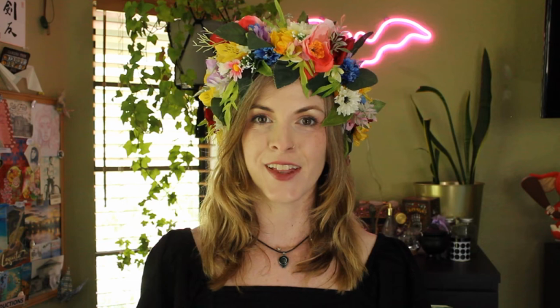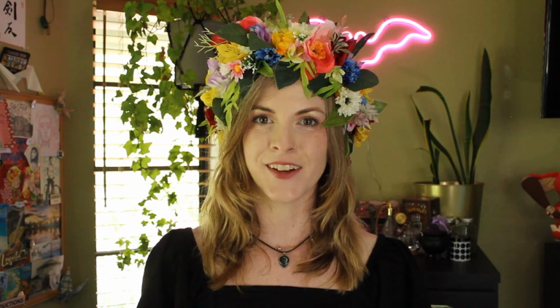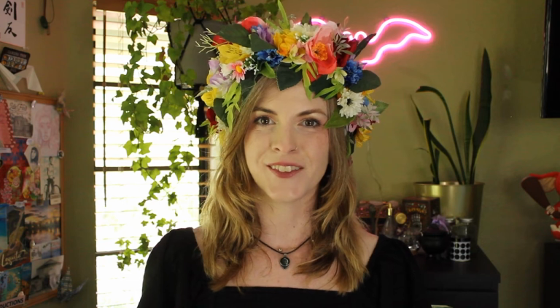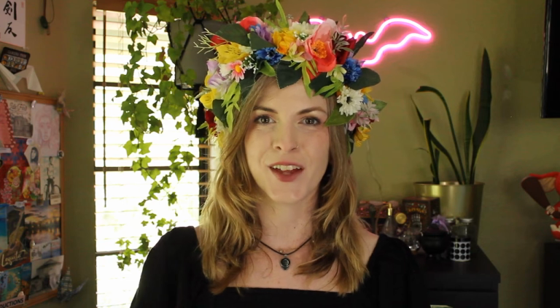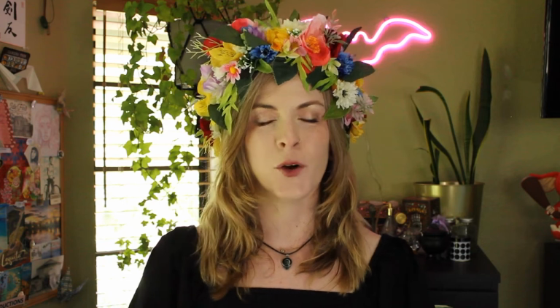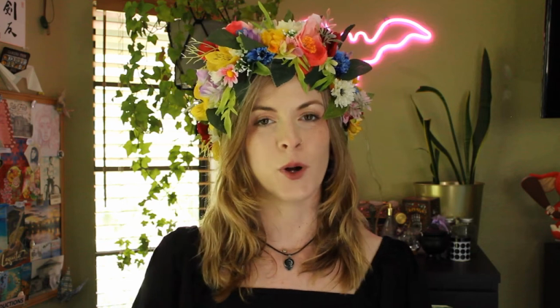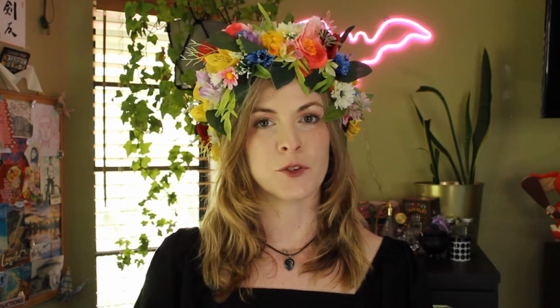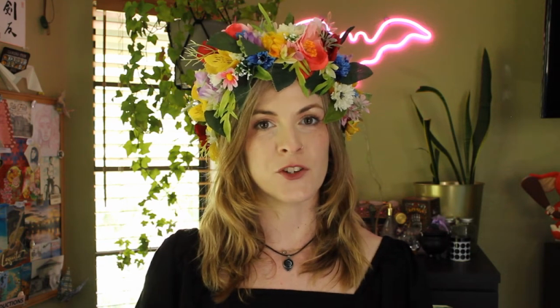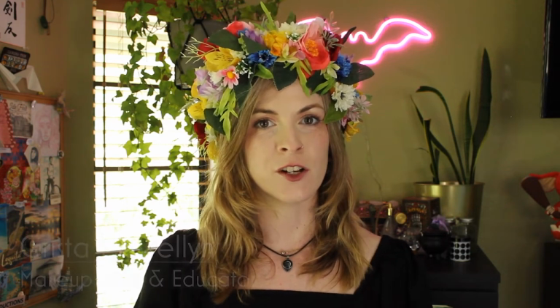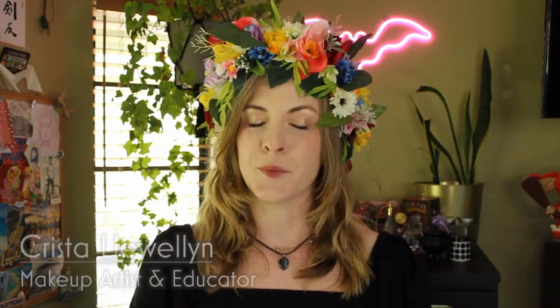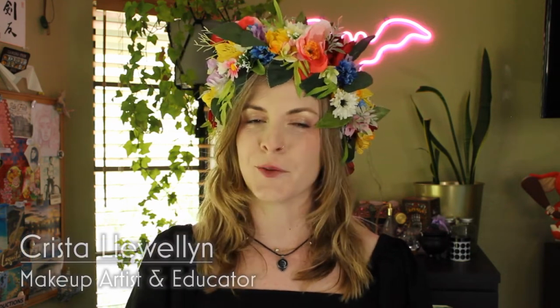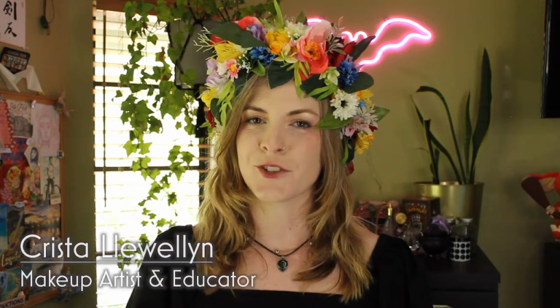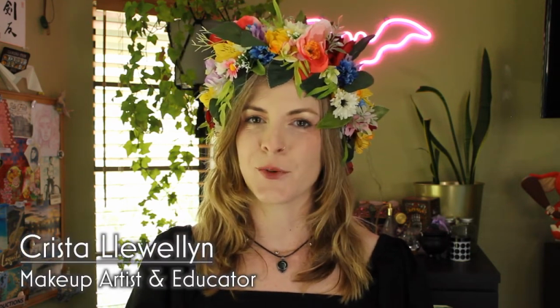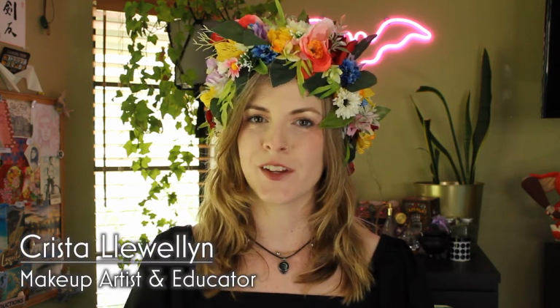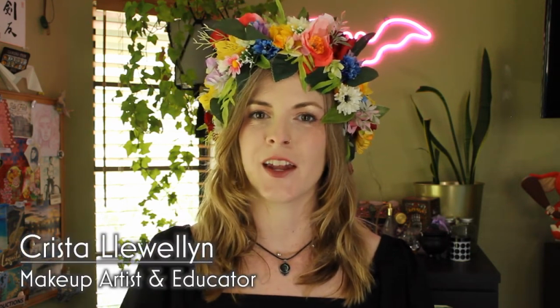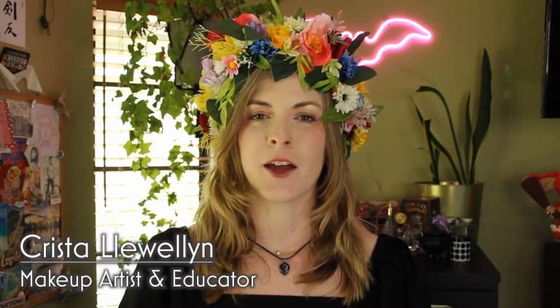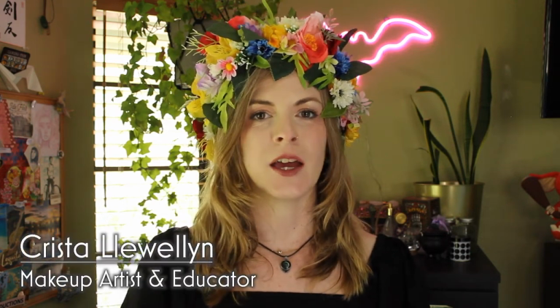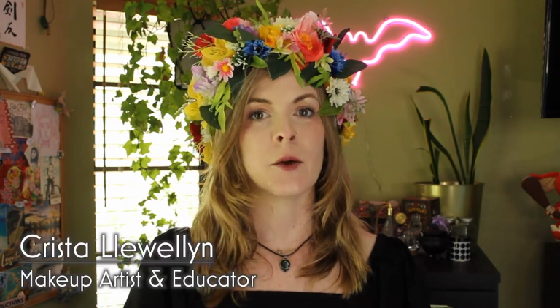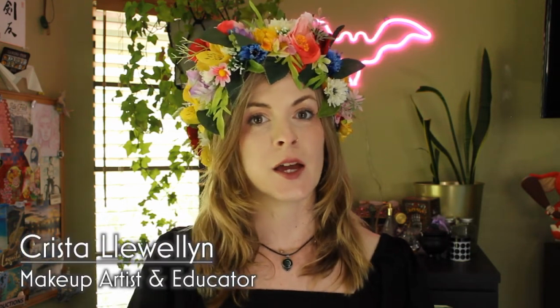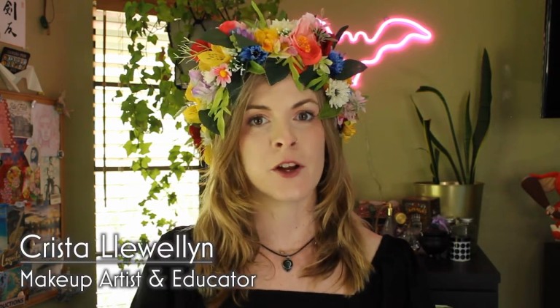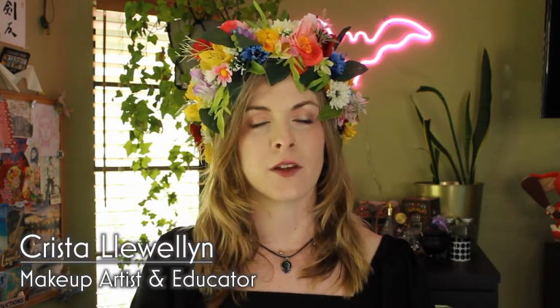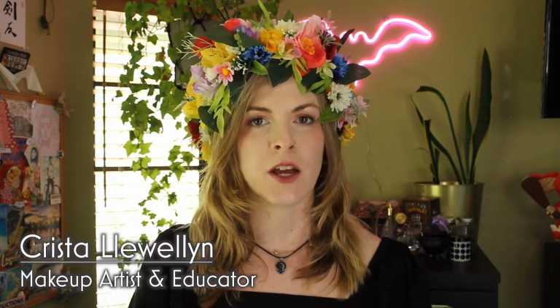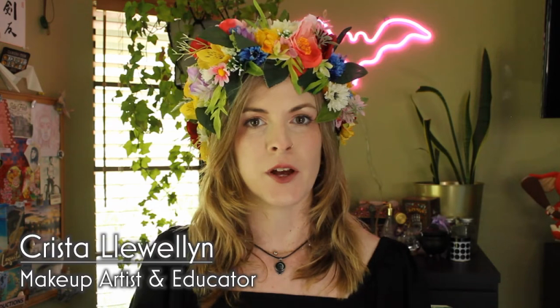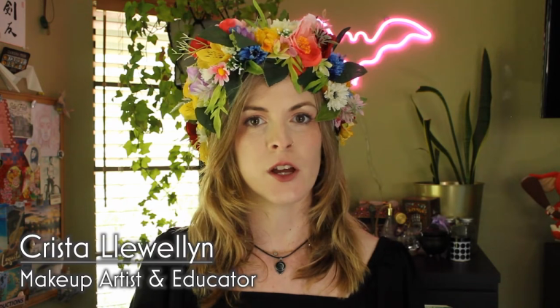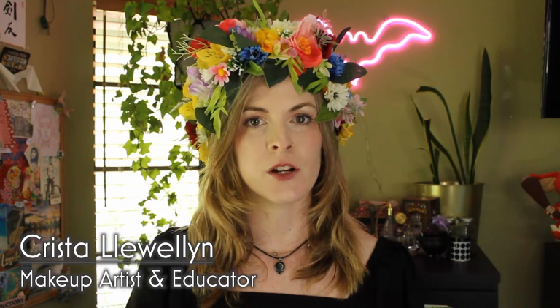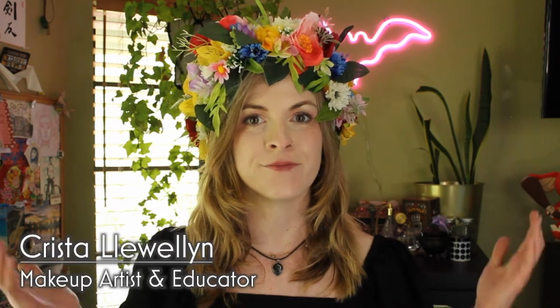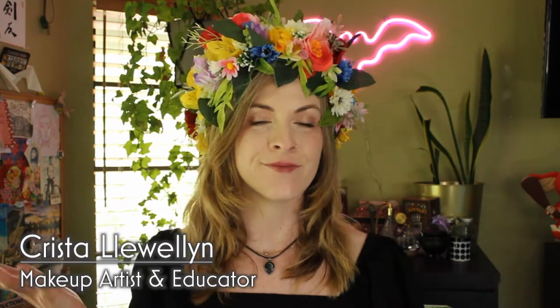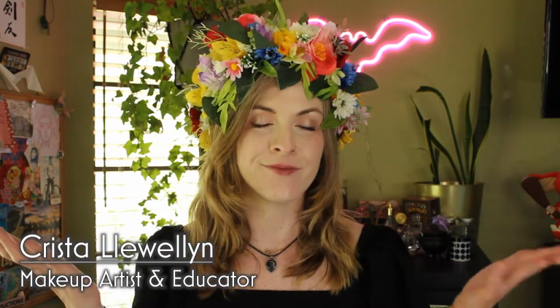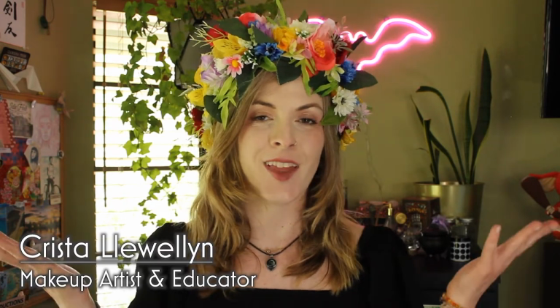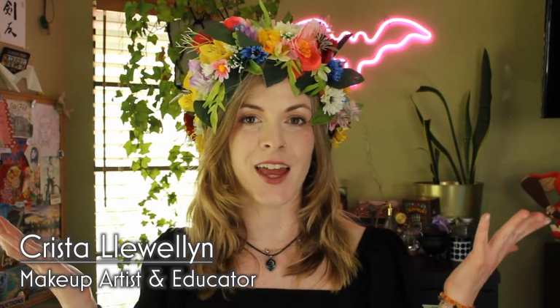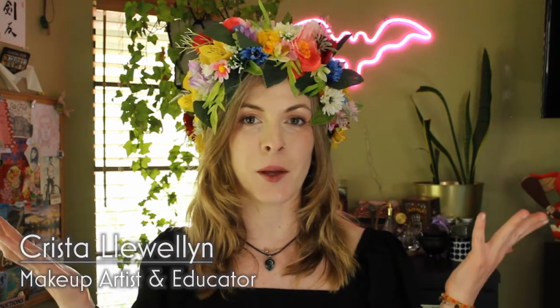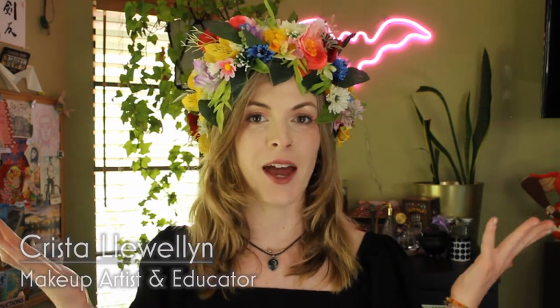Hello! Welcome to my channel. My name is Crystal Llewellyn and I am a makeup artist and a makeup educator, and I'm back.